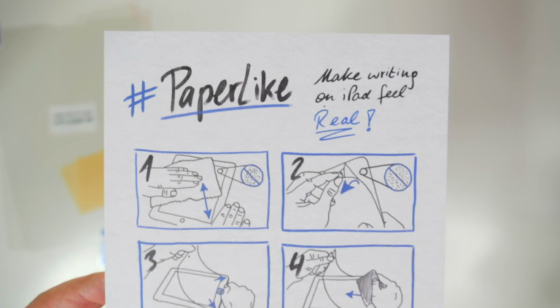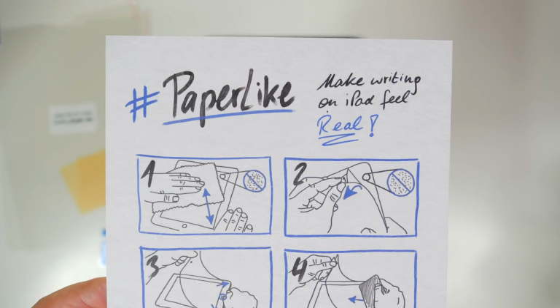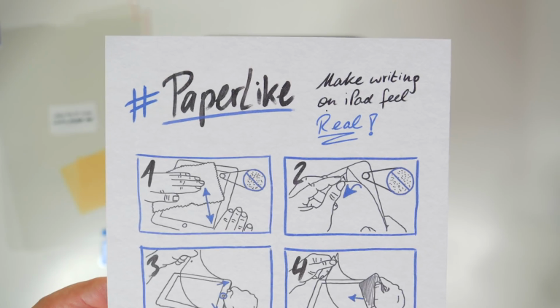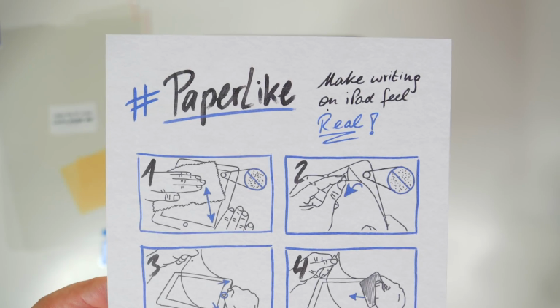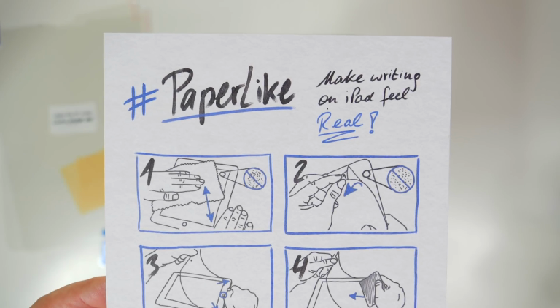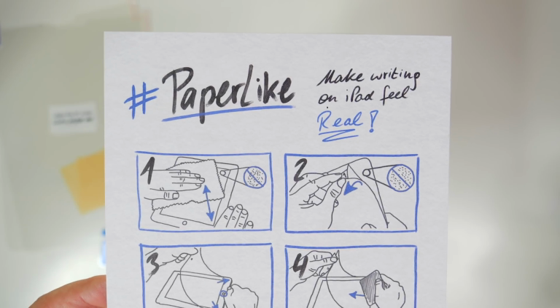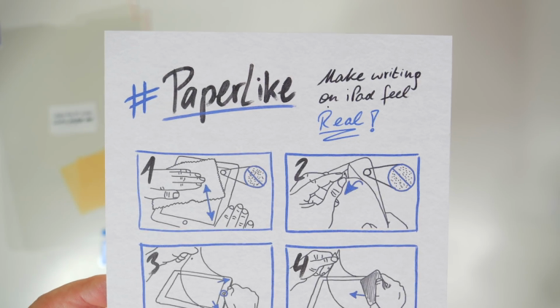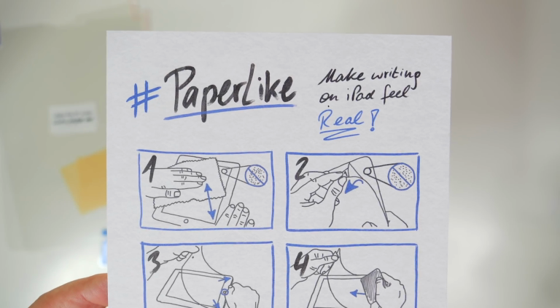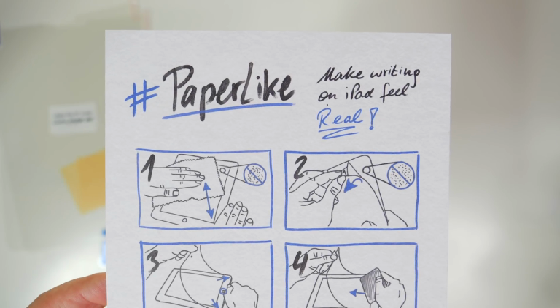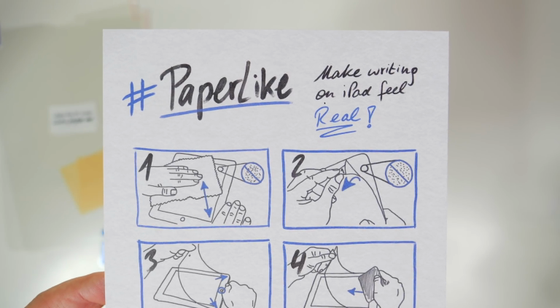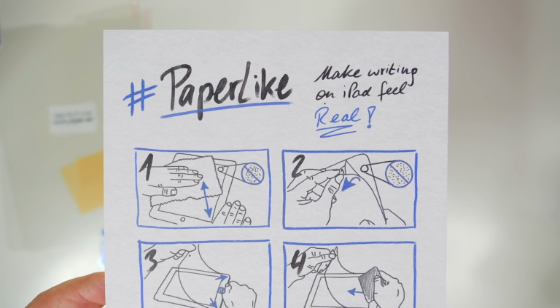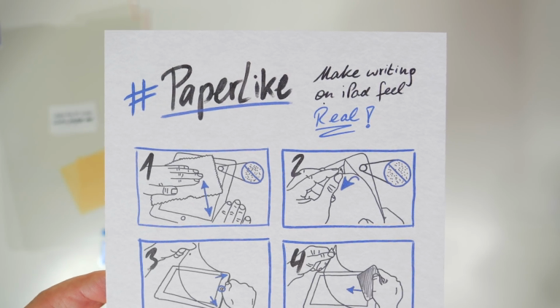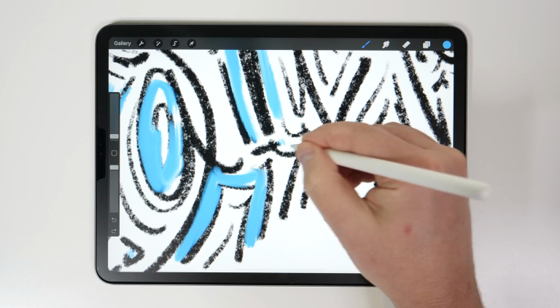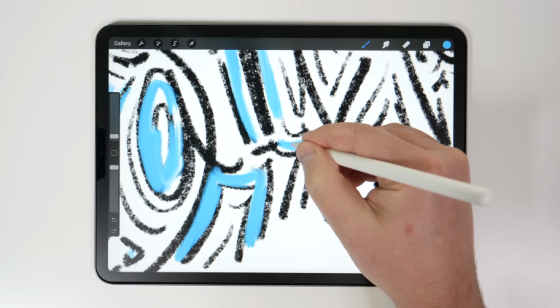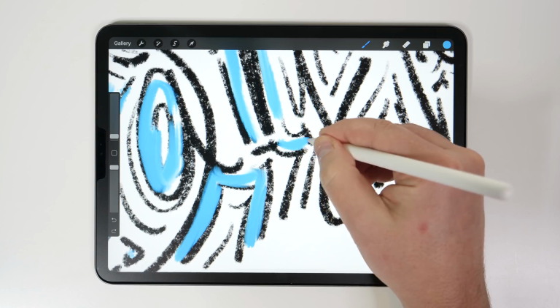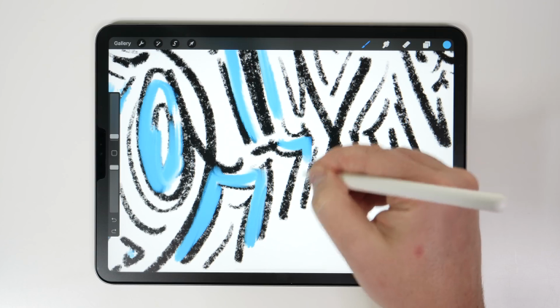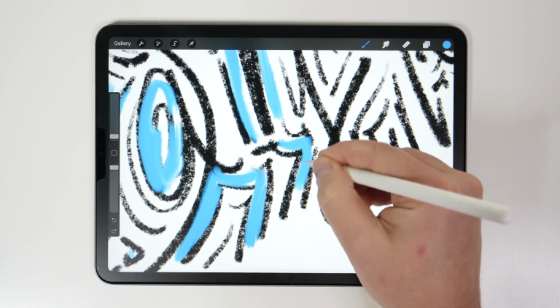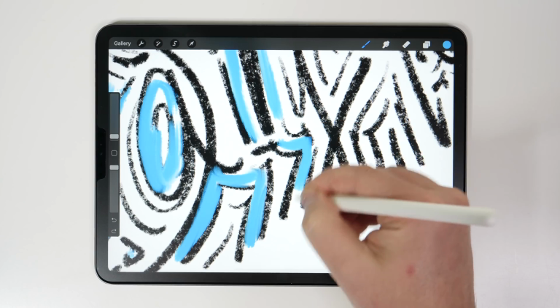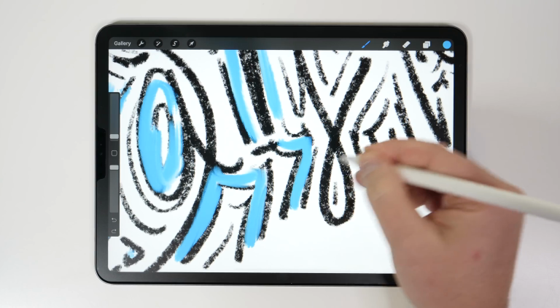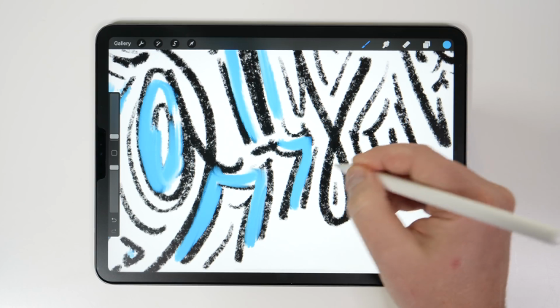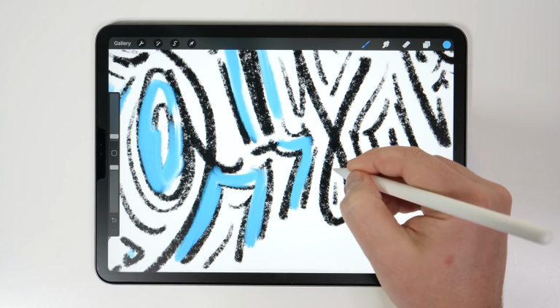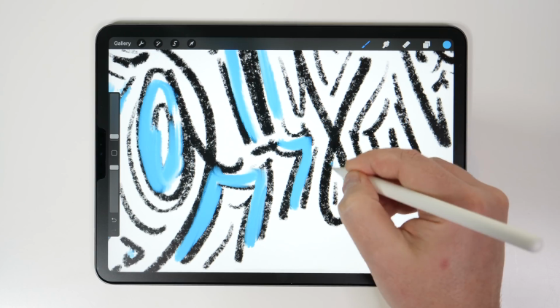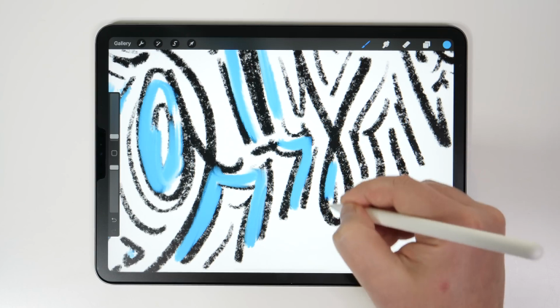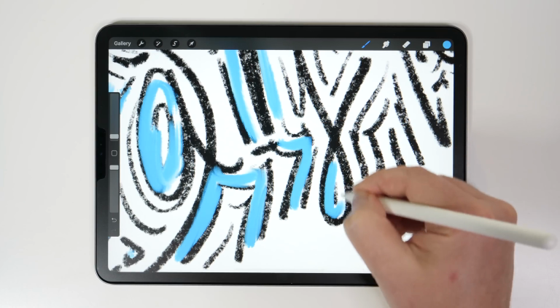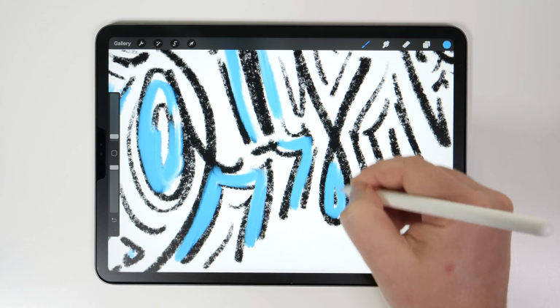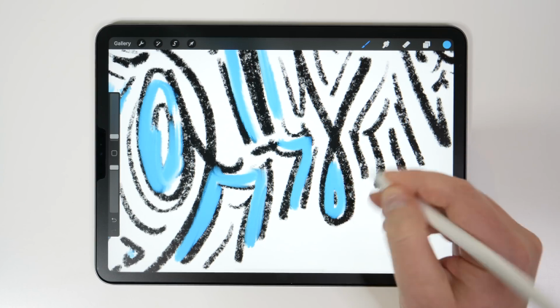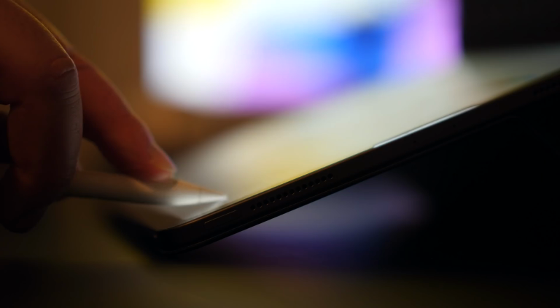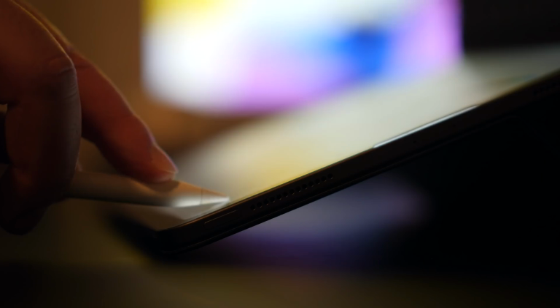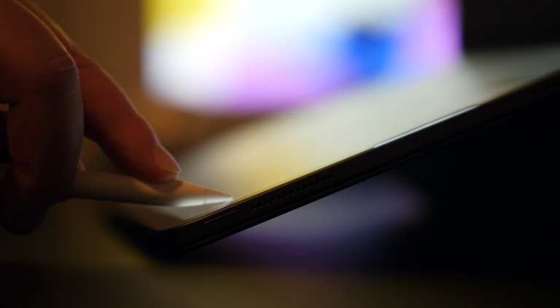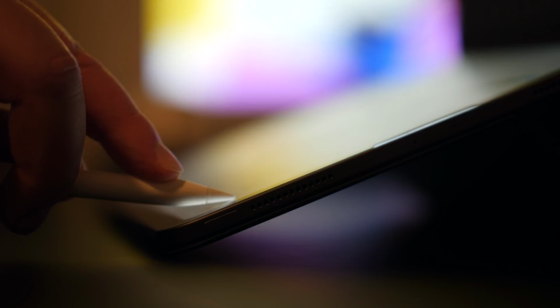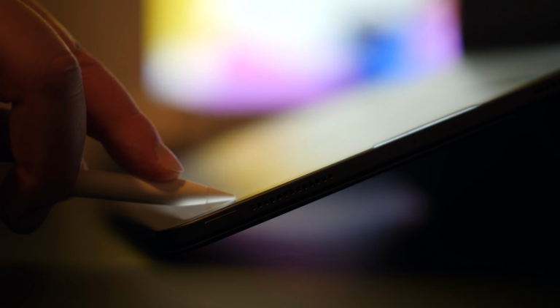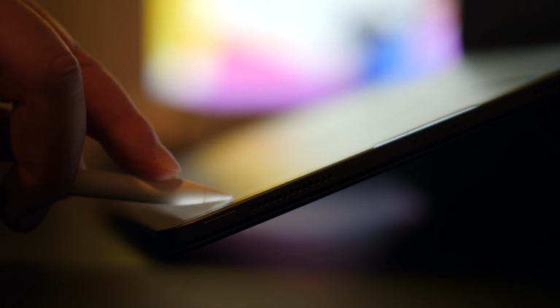Today's video is sponsored by Paperlike, which makes drawing or writing on your iPad feel more like paper.